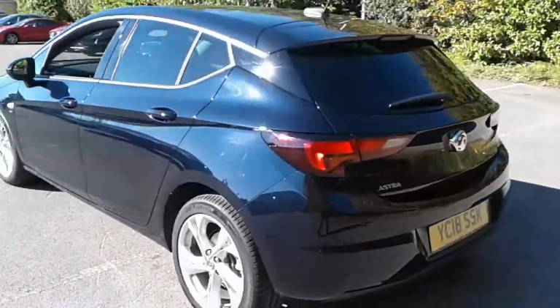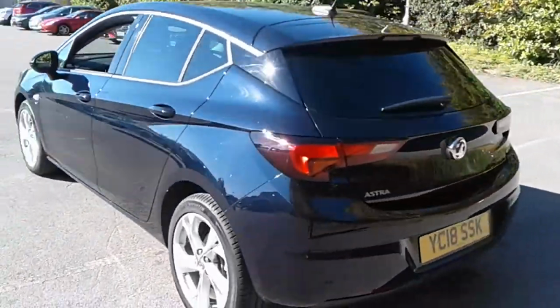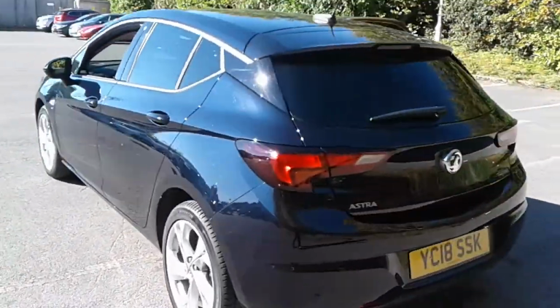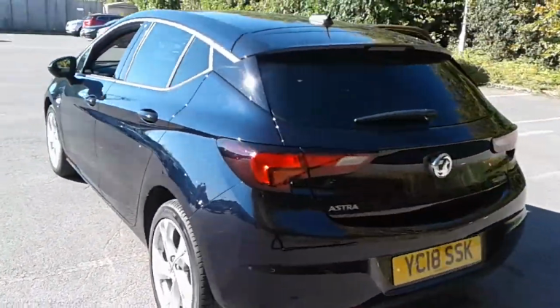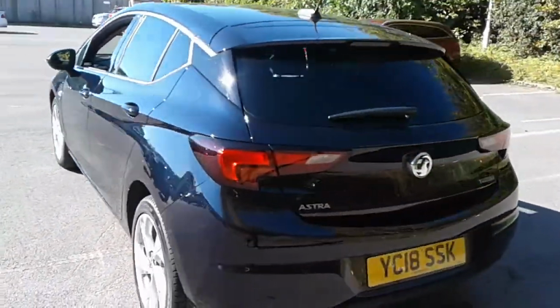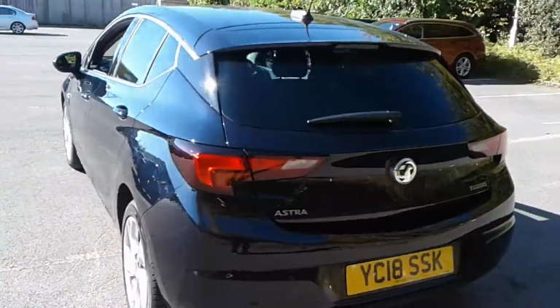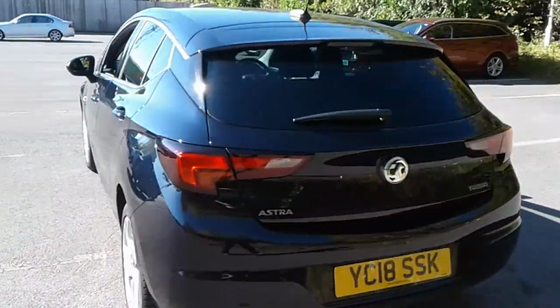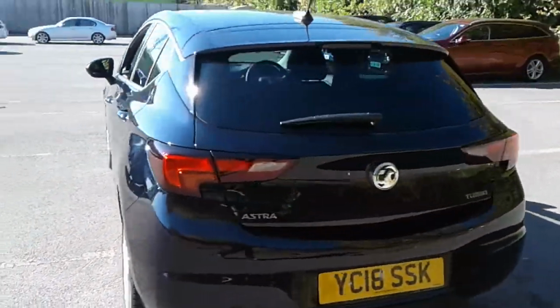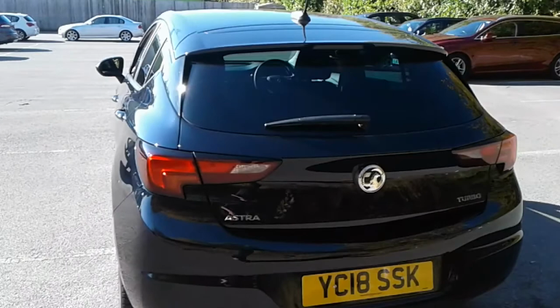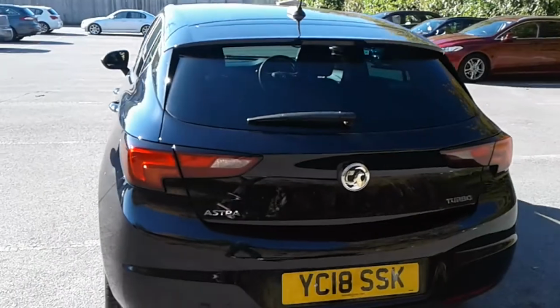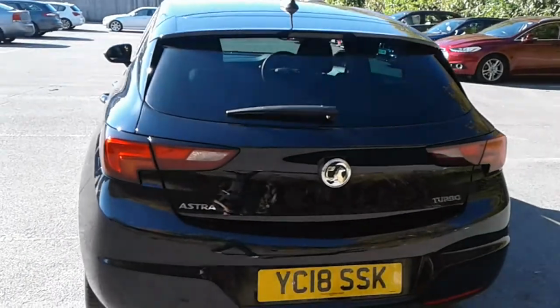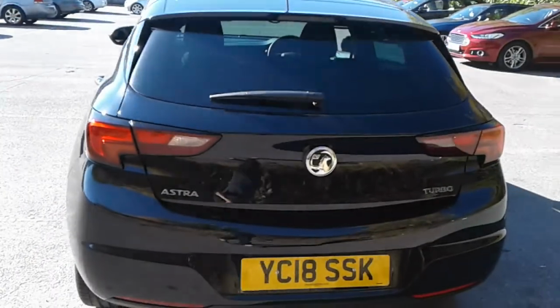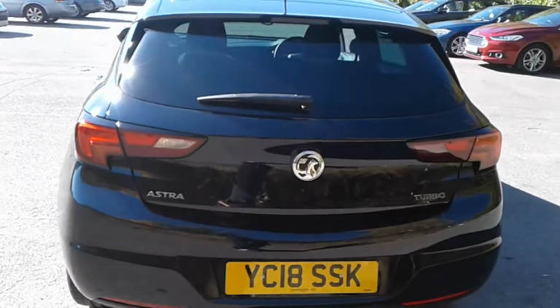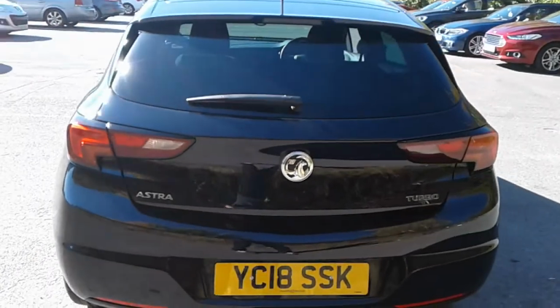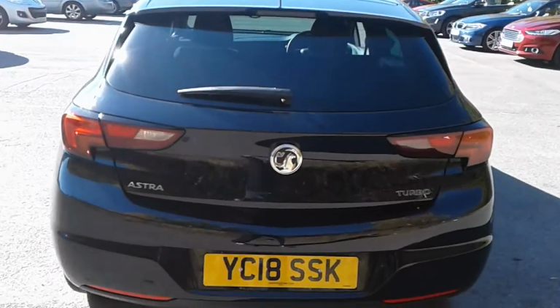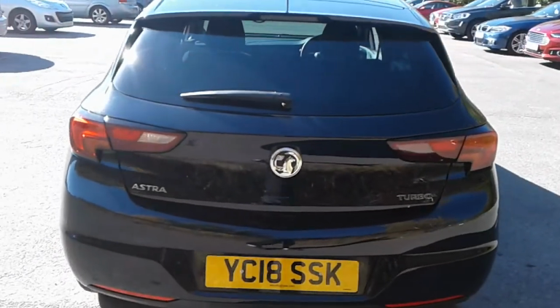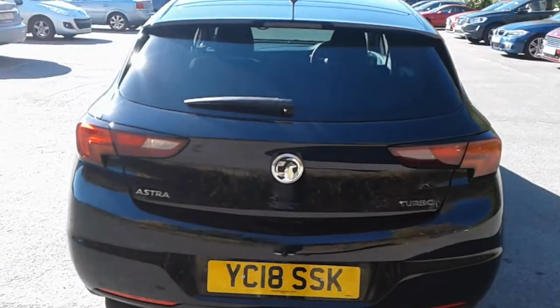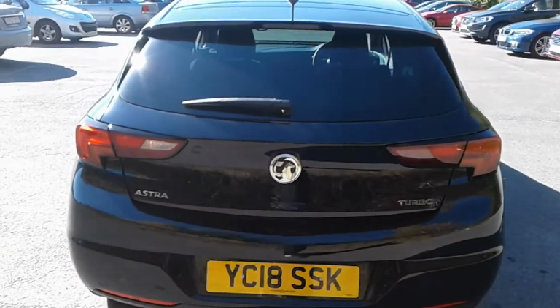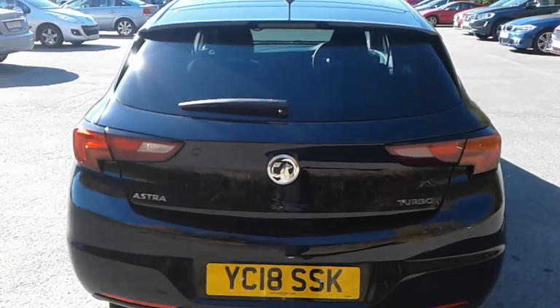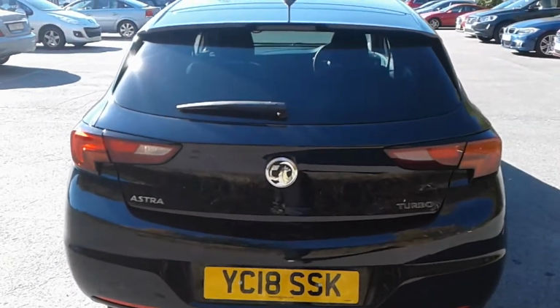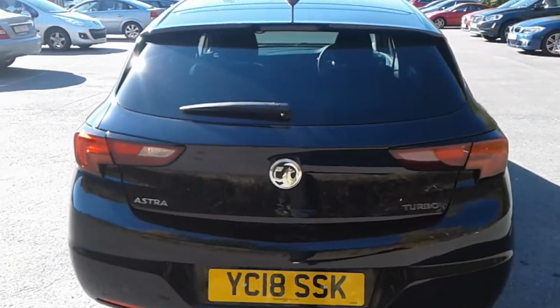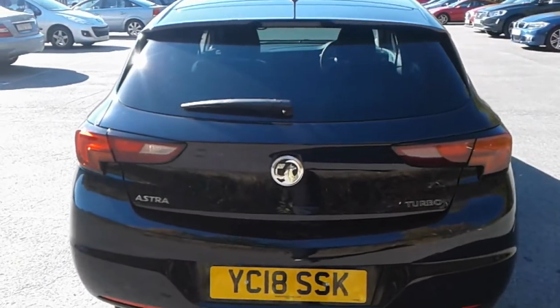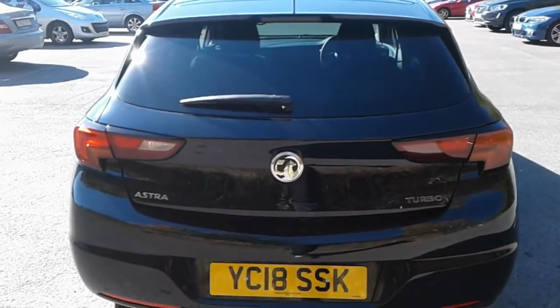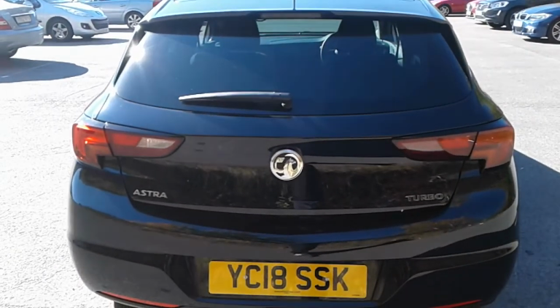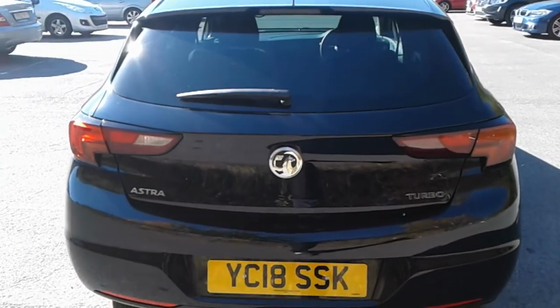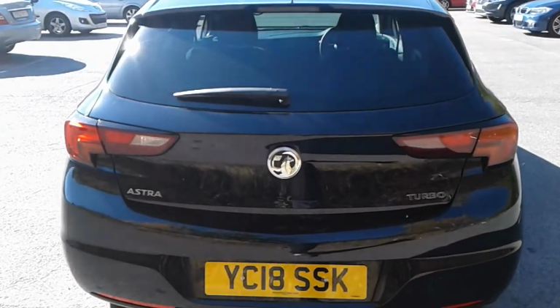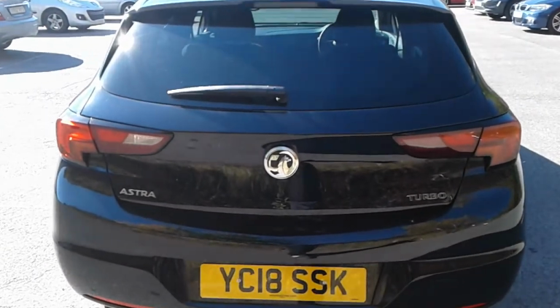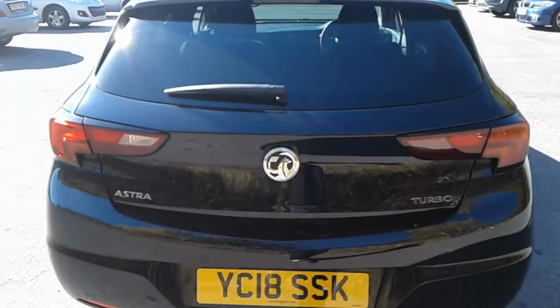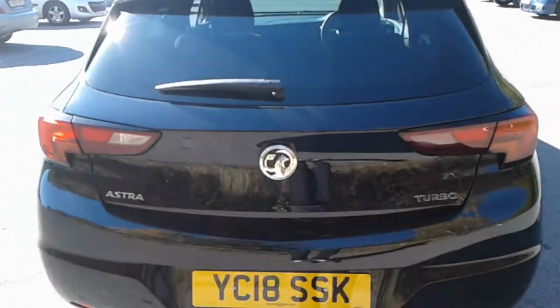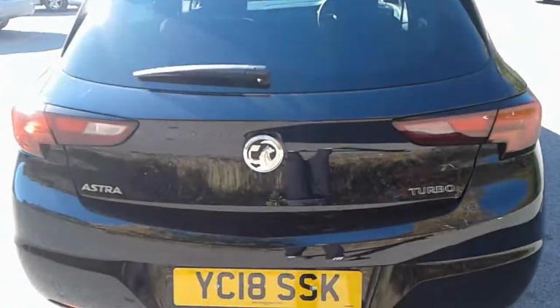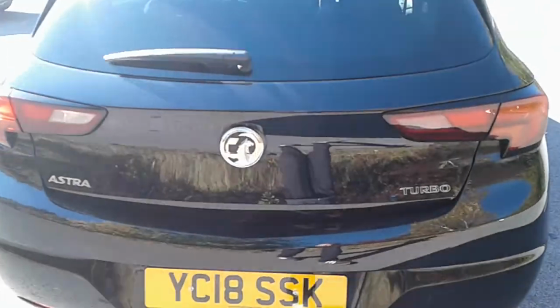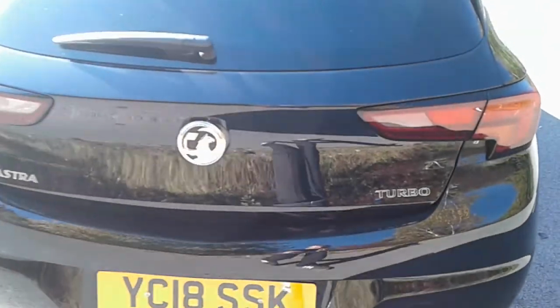There is a good size boot in the Astra, plenty of room for the weekly shopping. If you do need more space, the seats do split and fold.